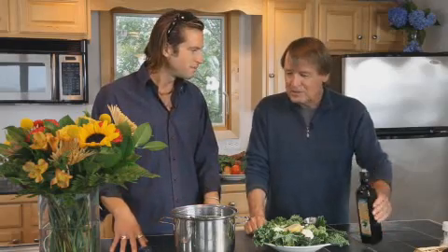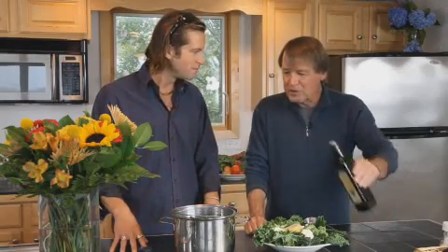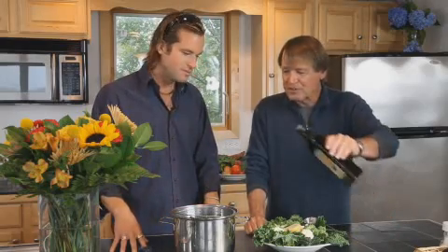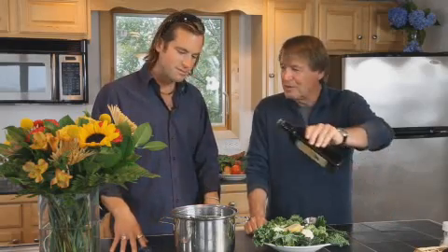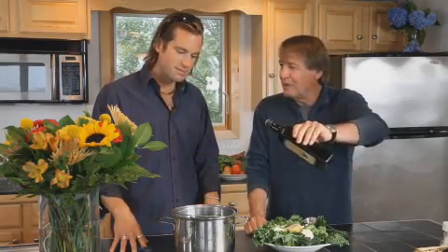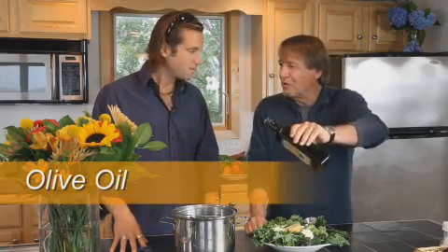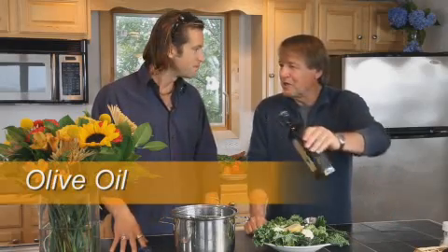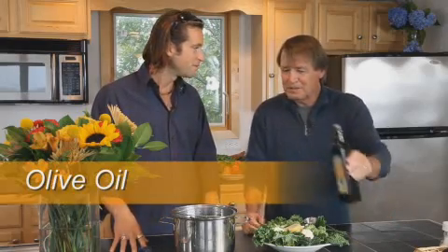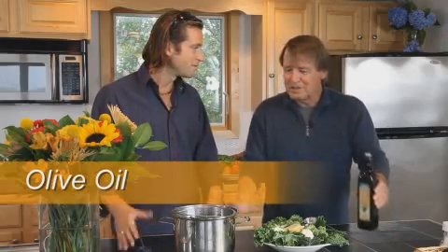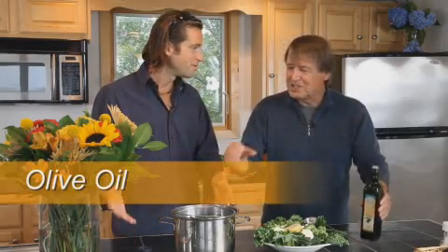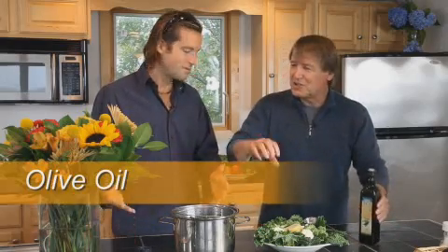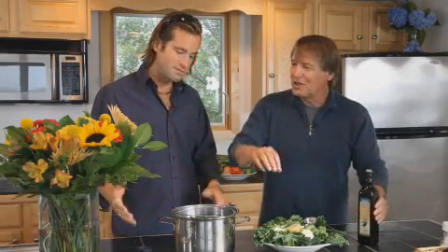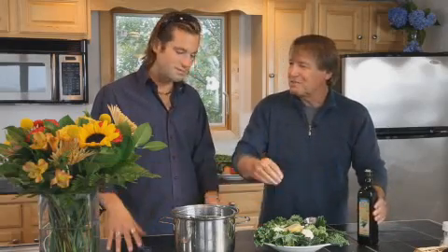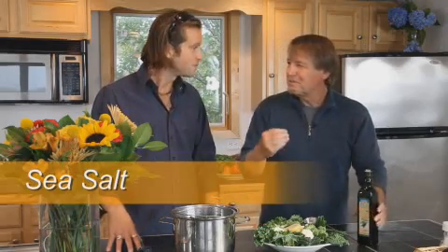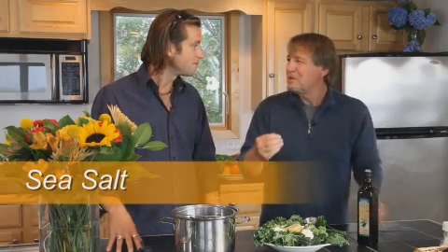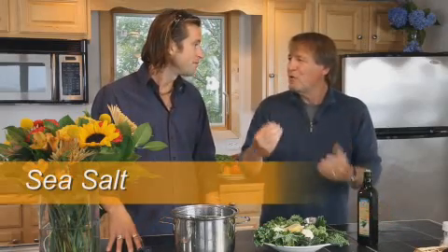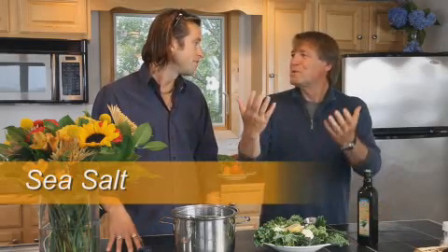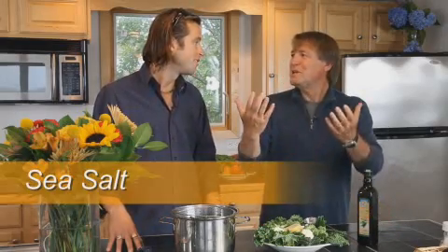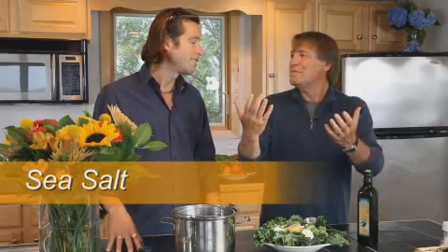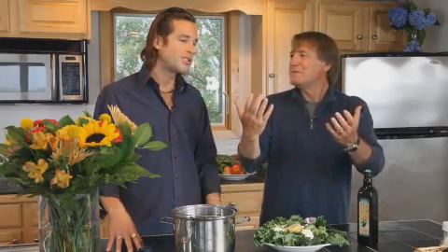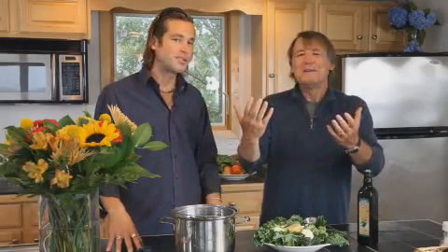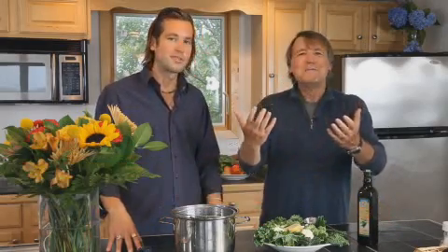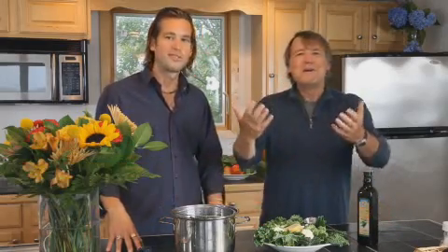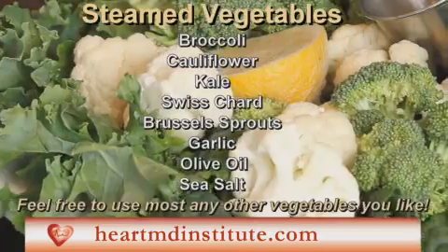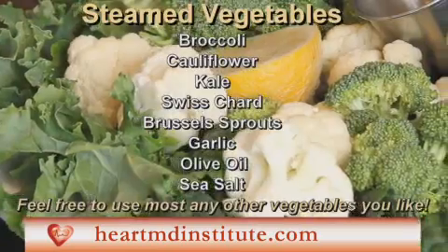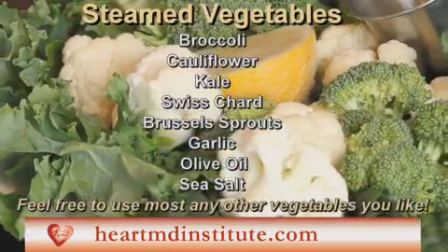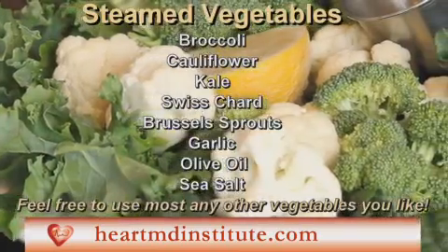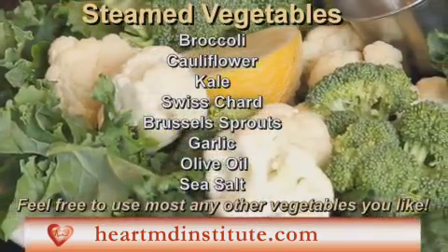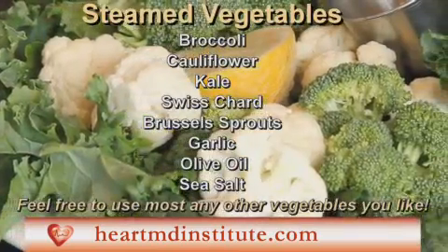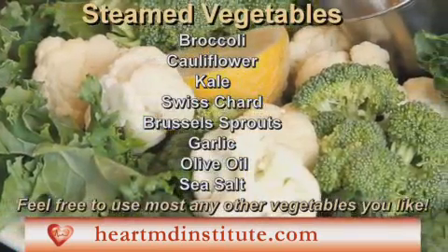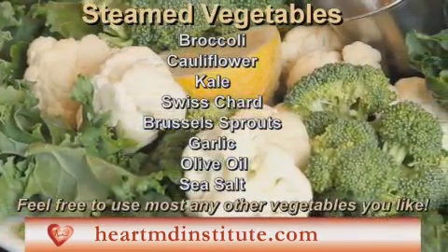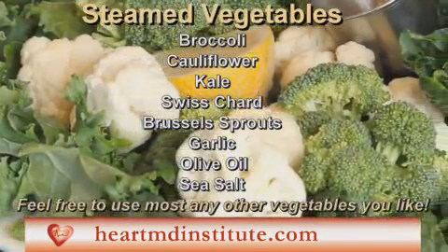Sprinkle some olive oil, a little sea salt, and a cone of tea. Delicious. All right, that's it — quick and easy.